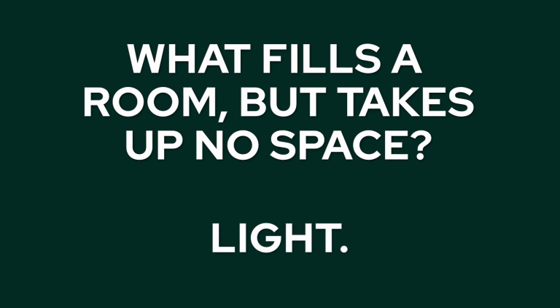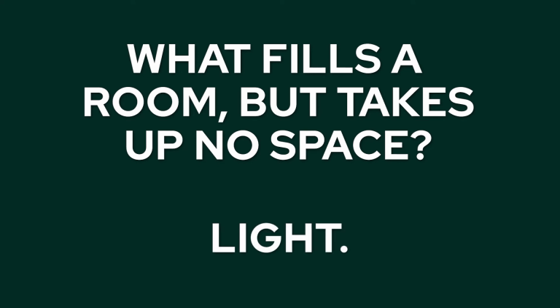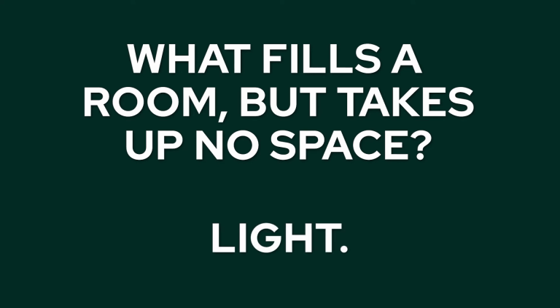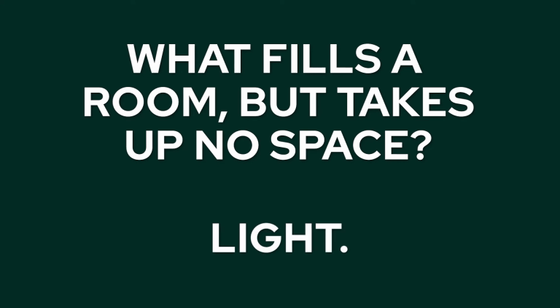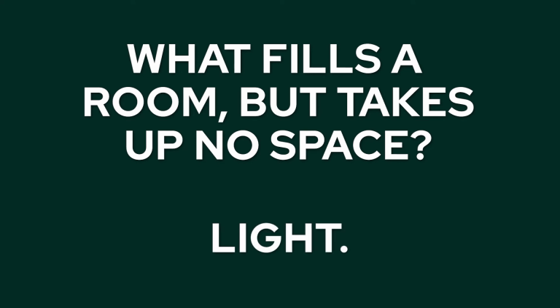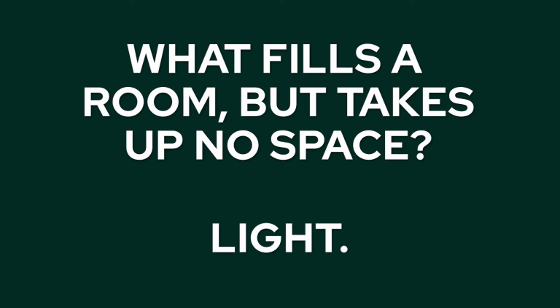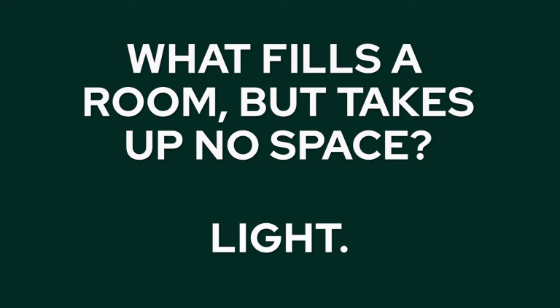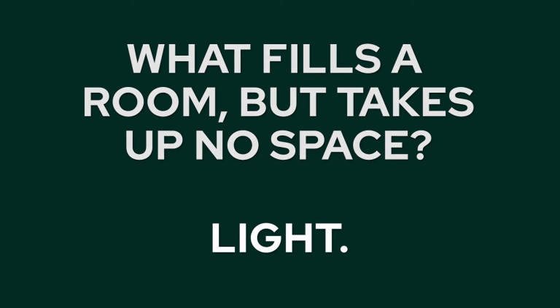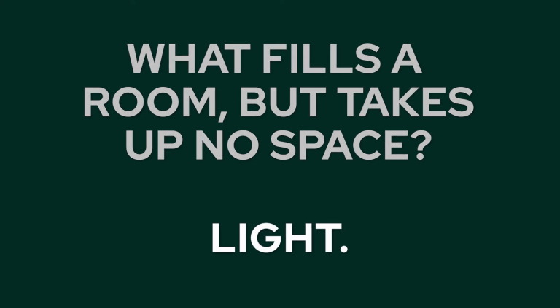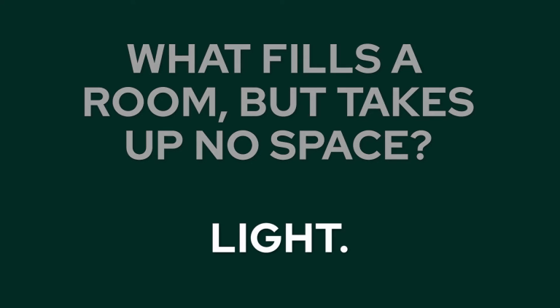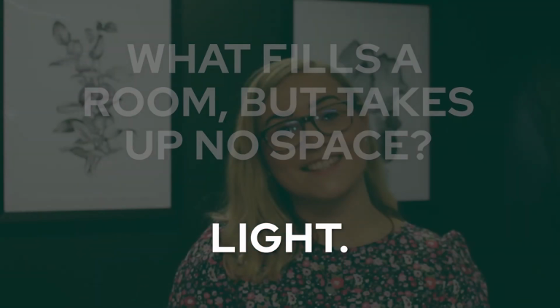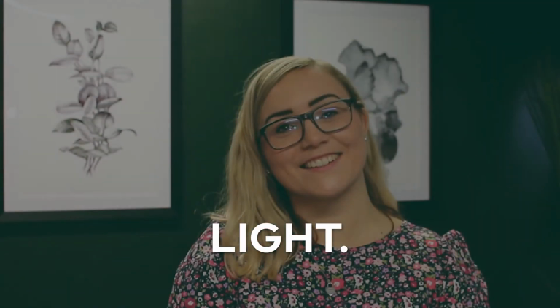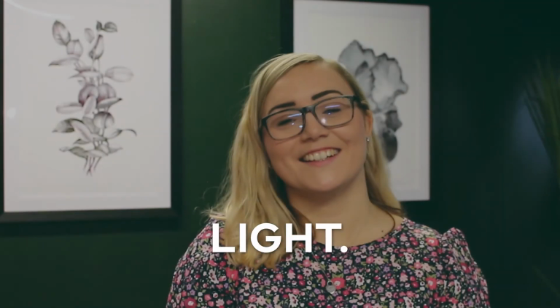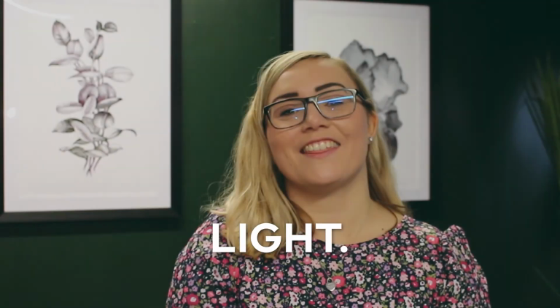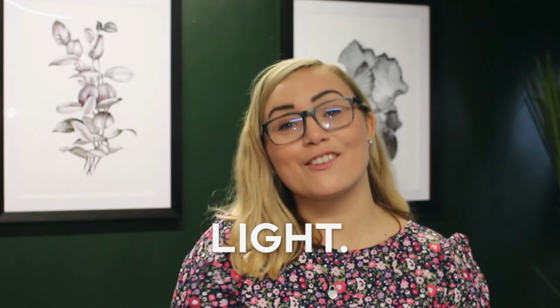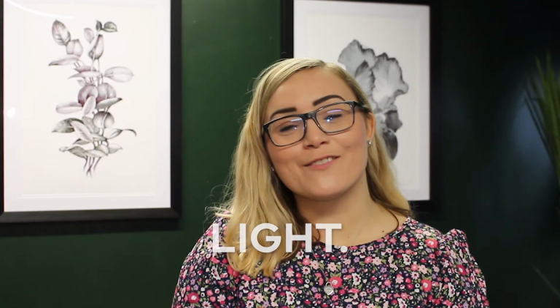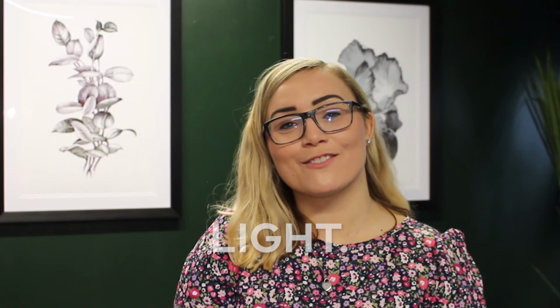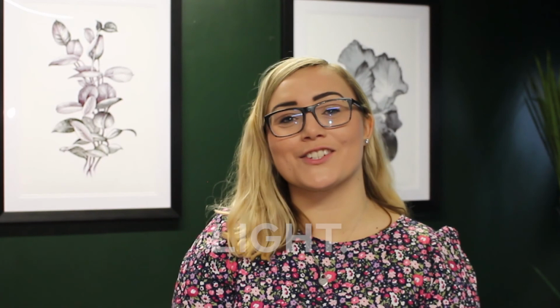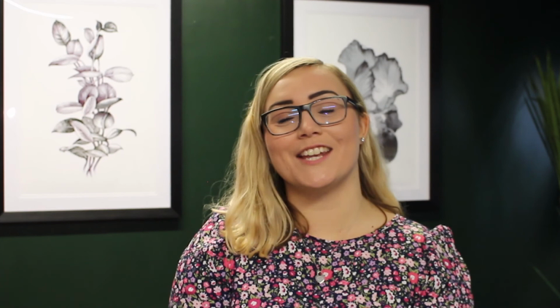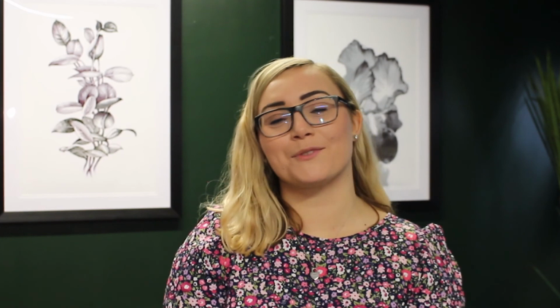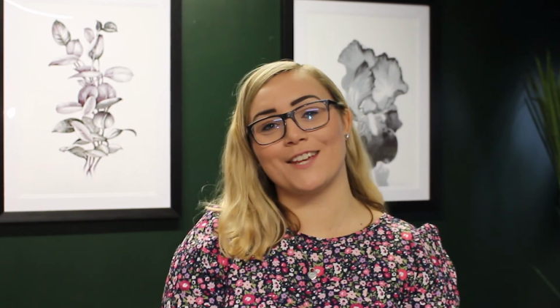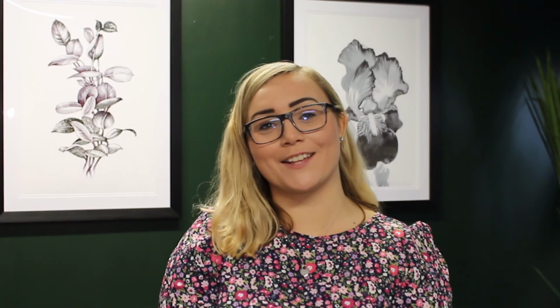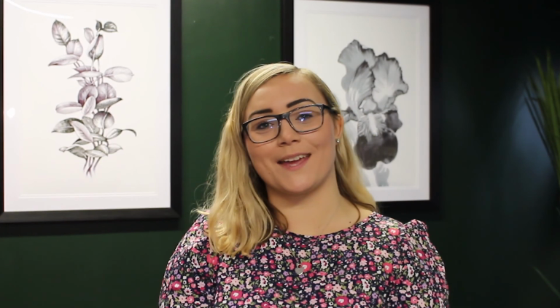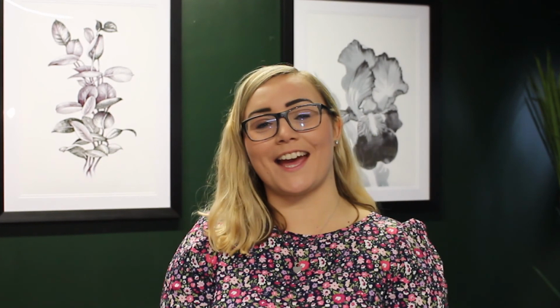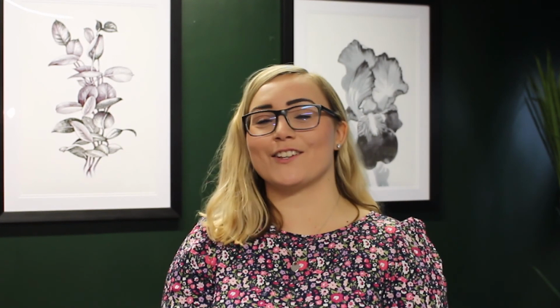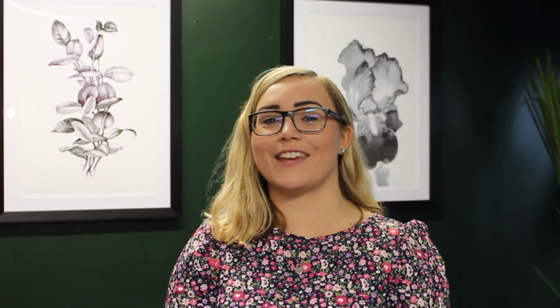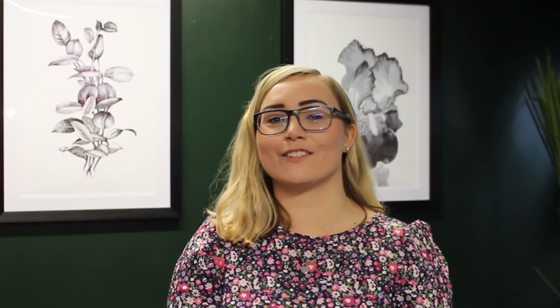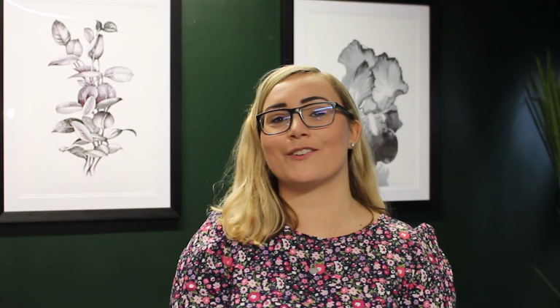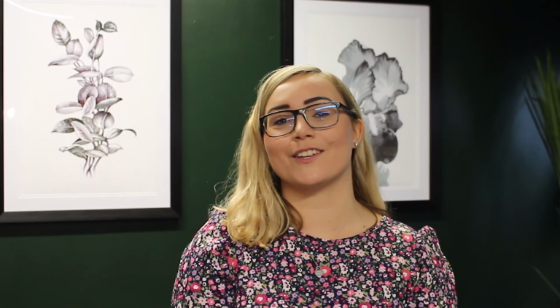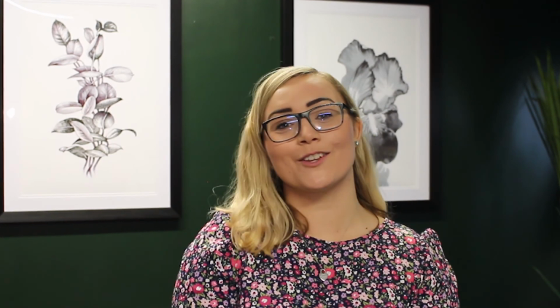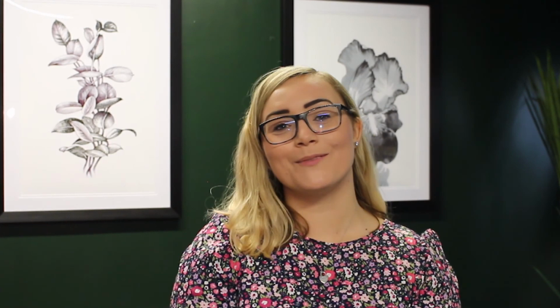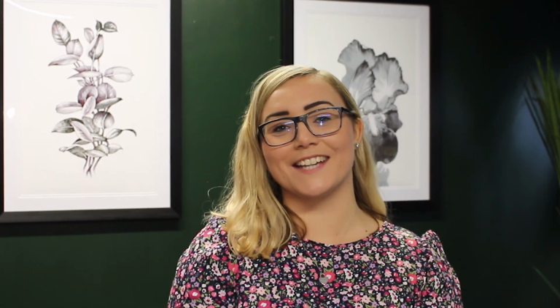And the answer to the riddle is light. Thank you very much for watching — we'll see you next week and don't forget to follow us on social media.